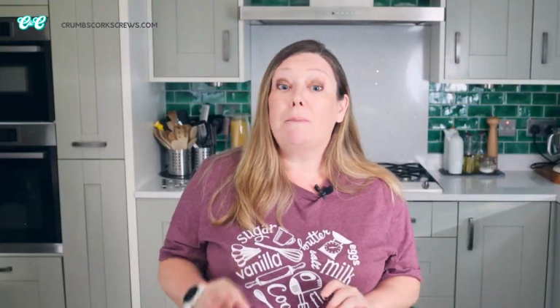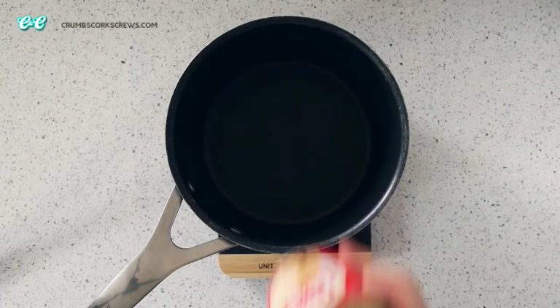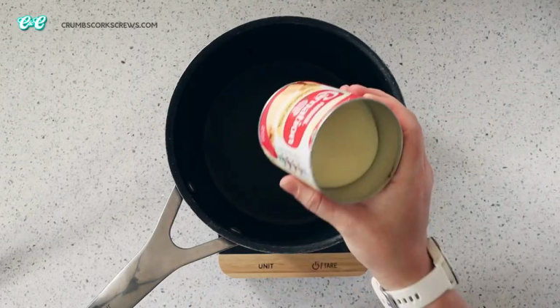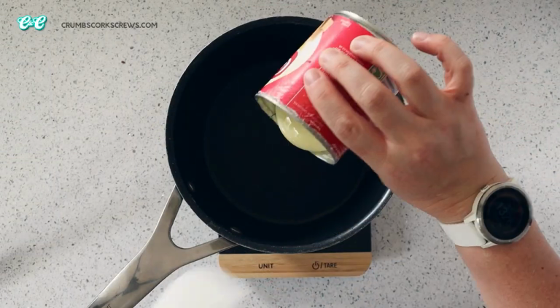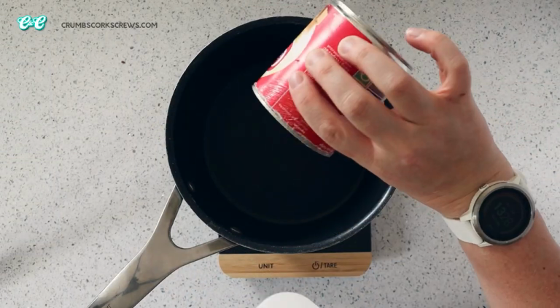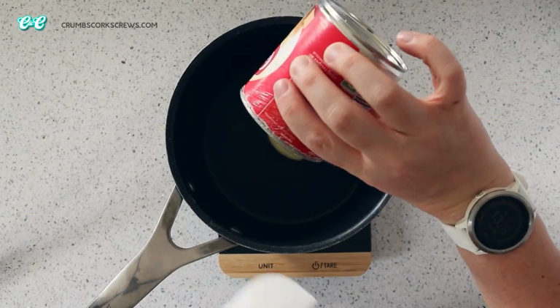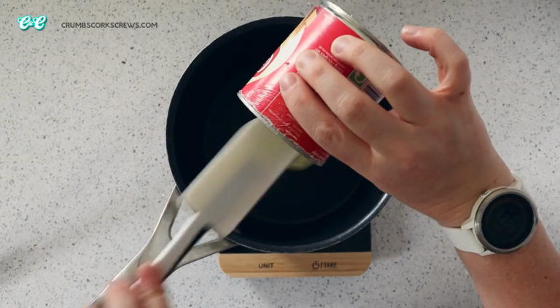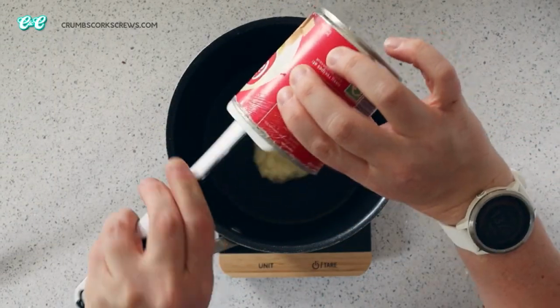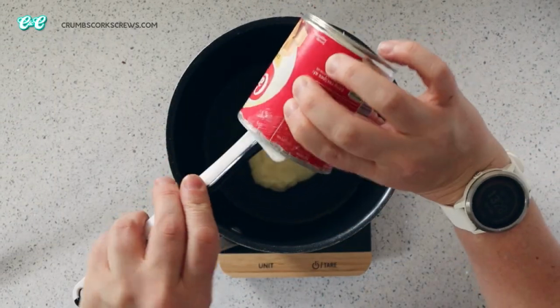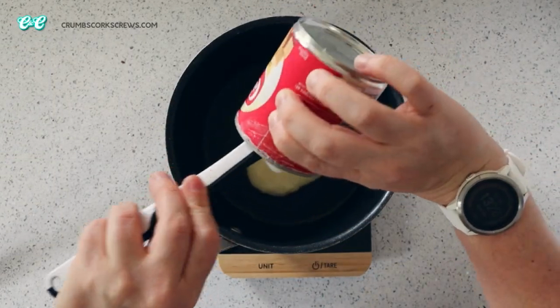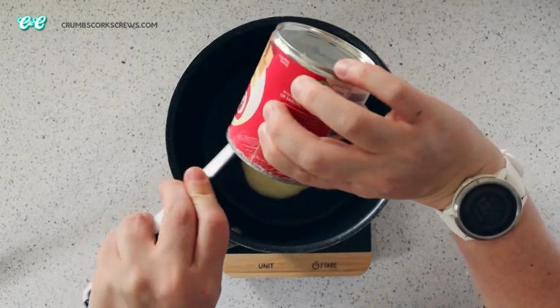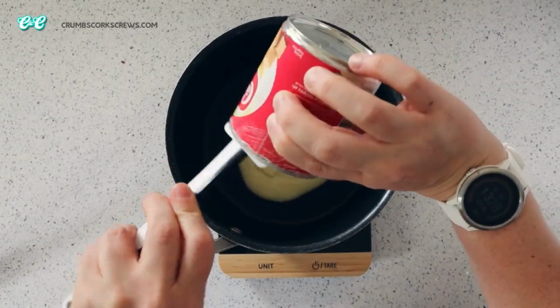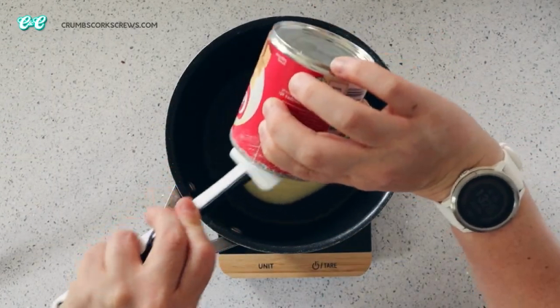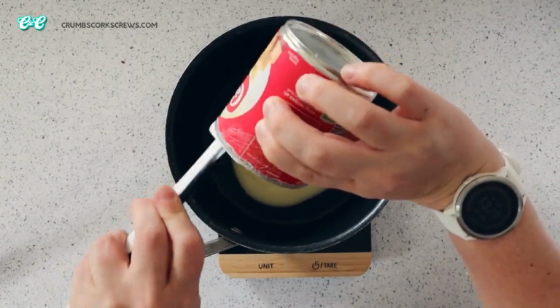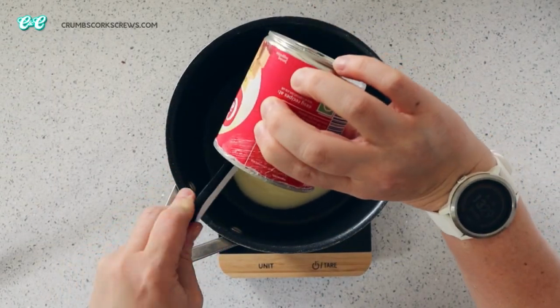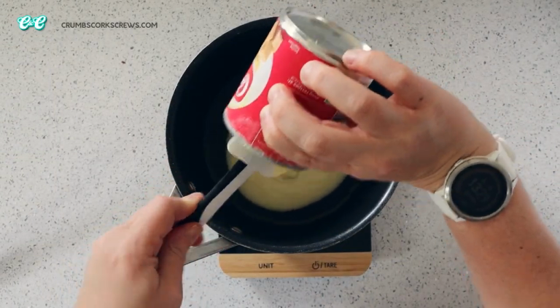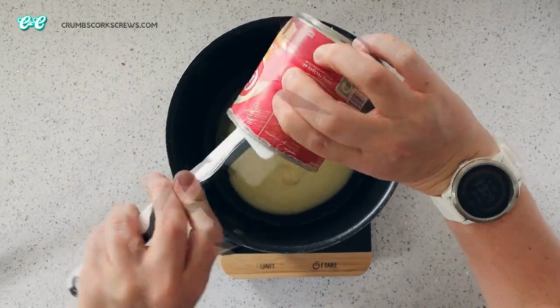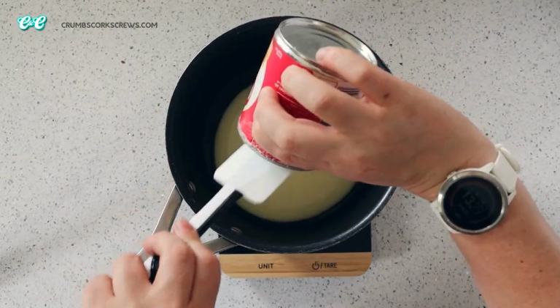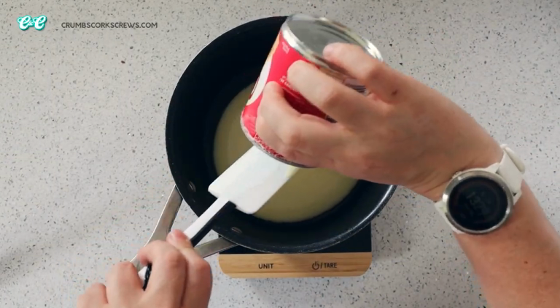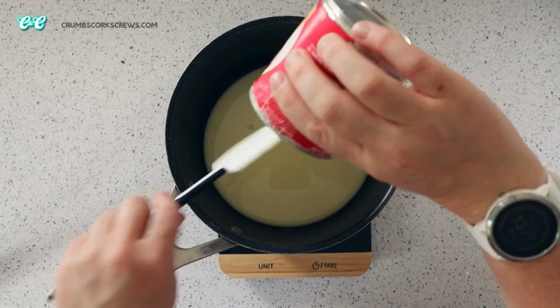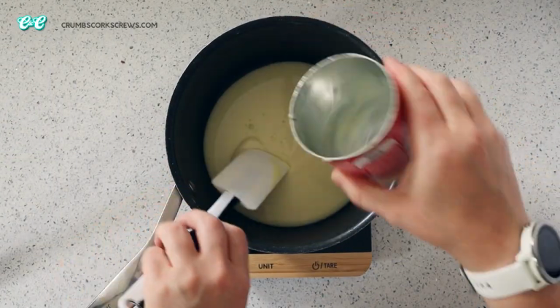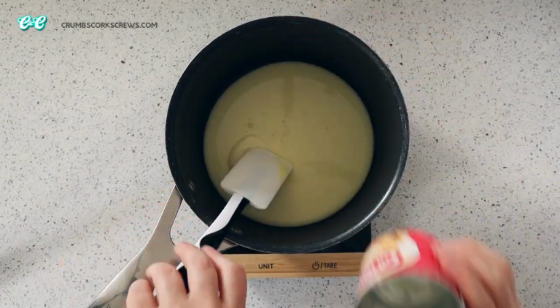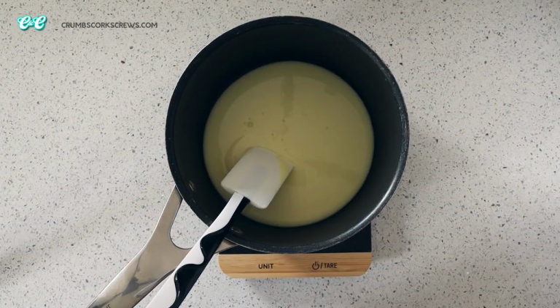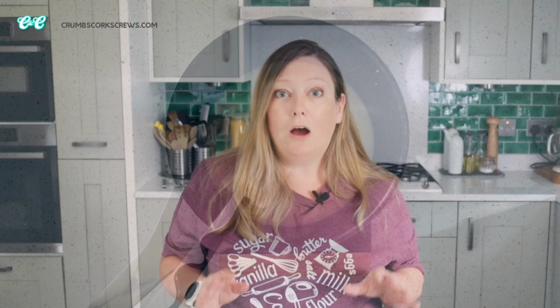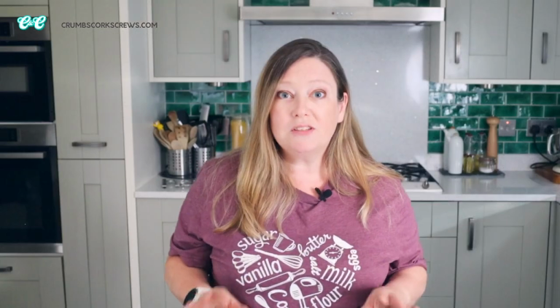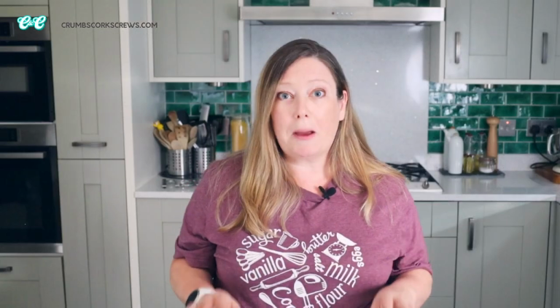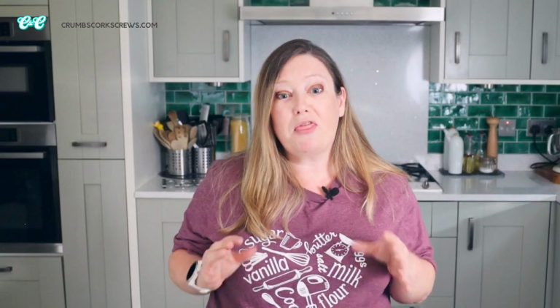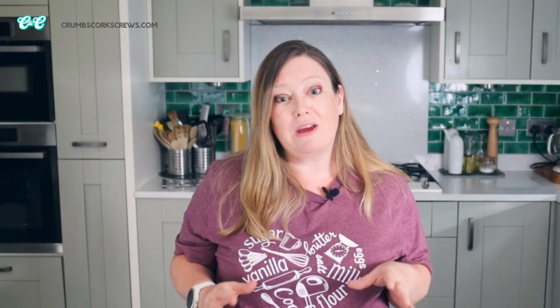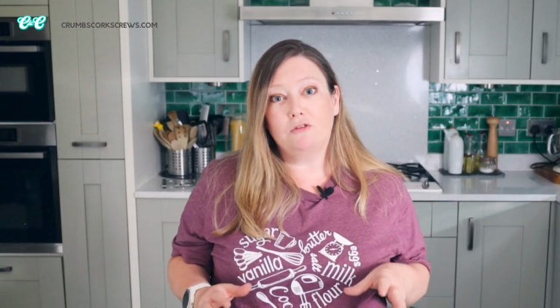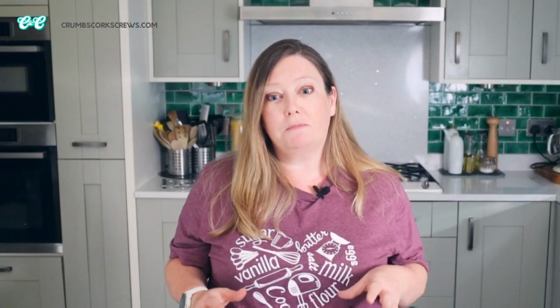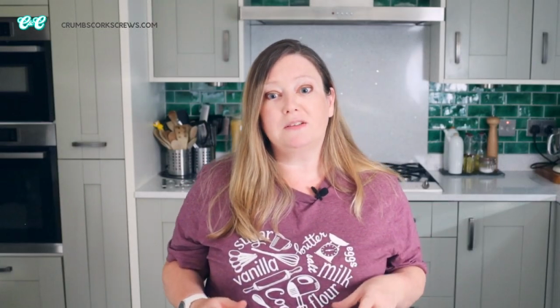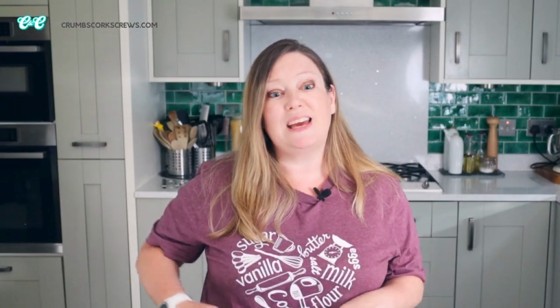Grab yourself a large saucepan and your leftover condensed milk and literally just pour it in. I'm using about 300 mils here.